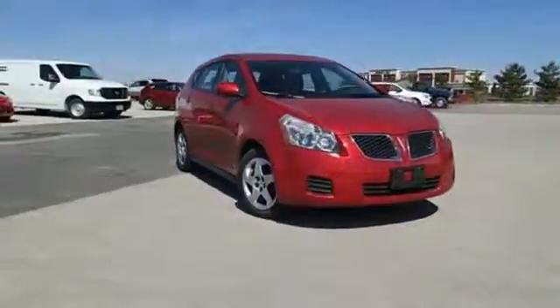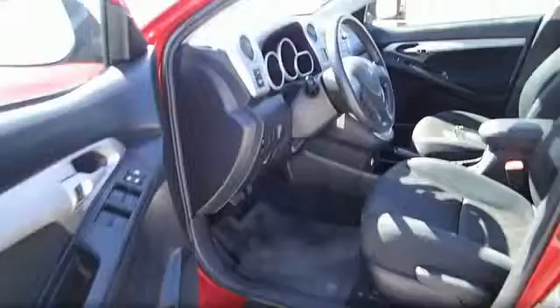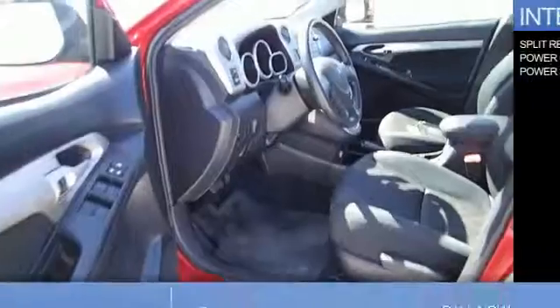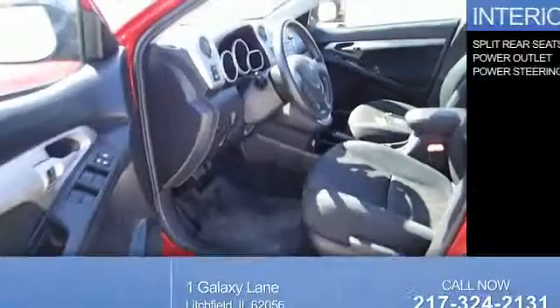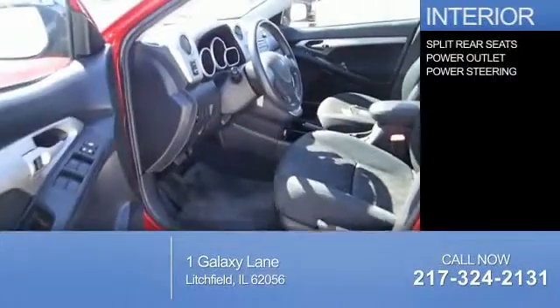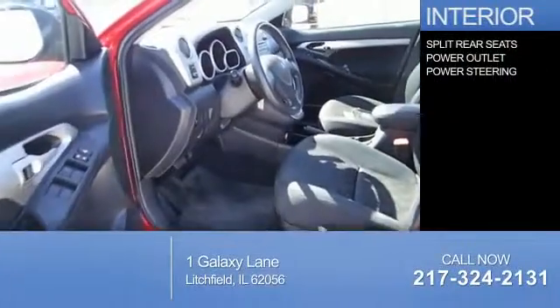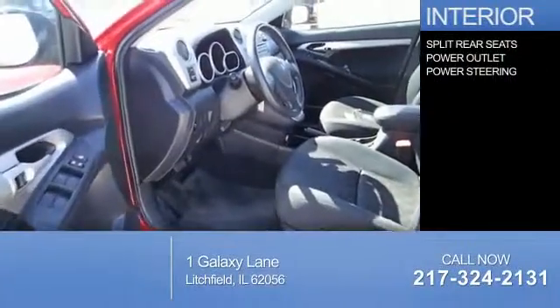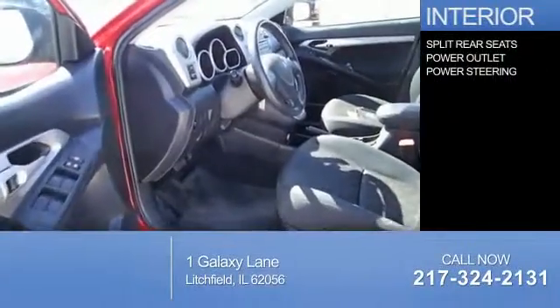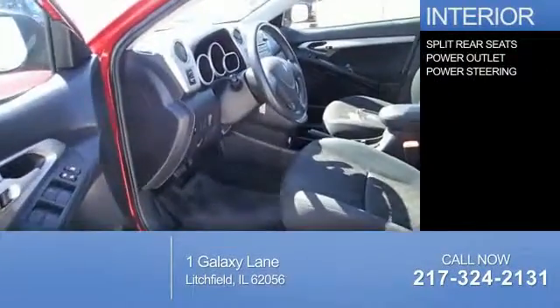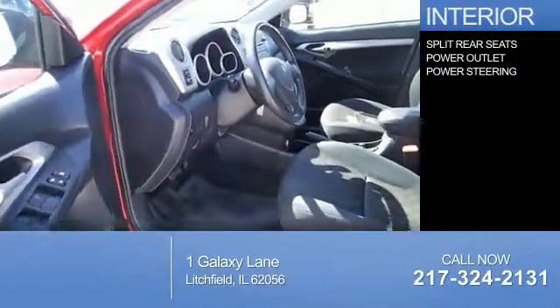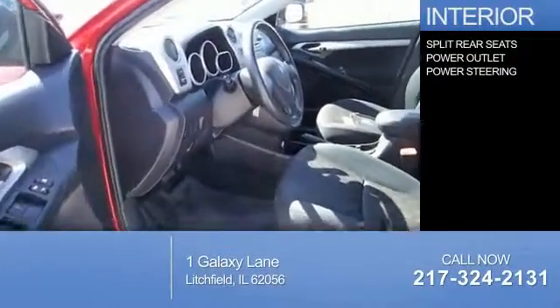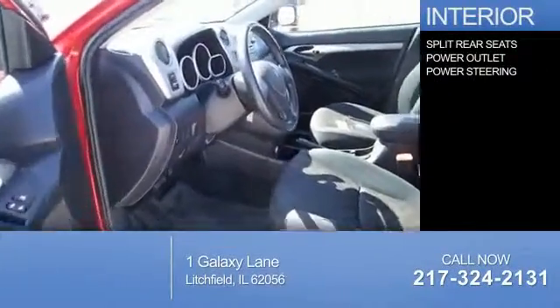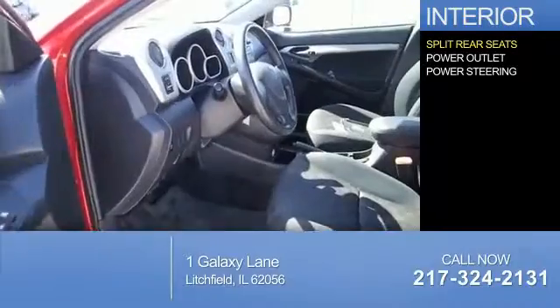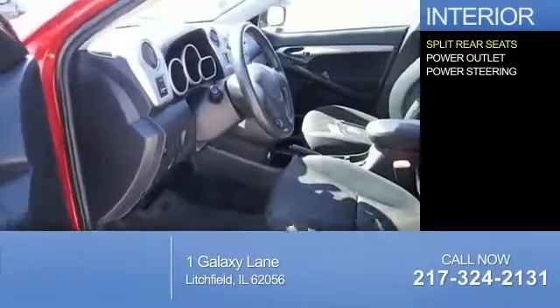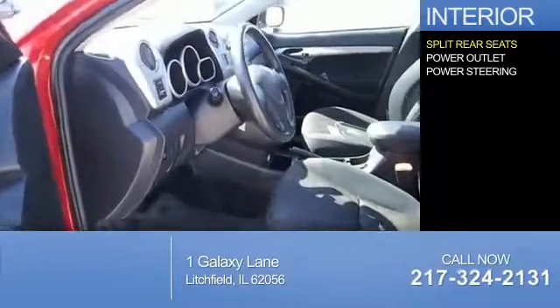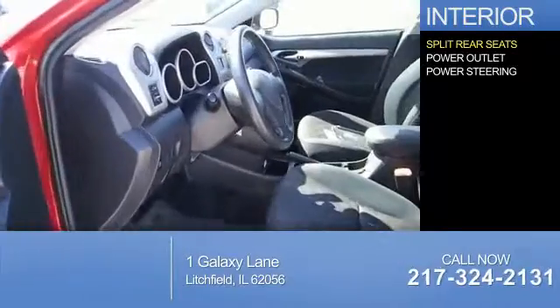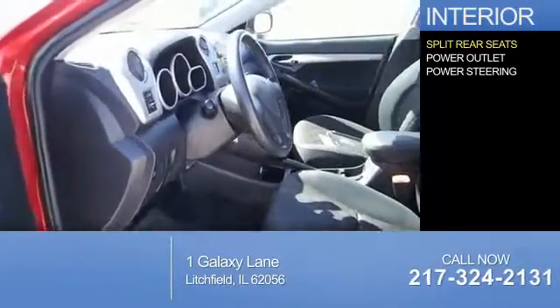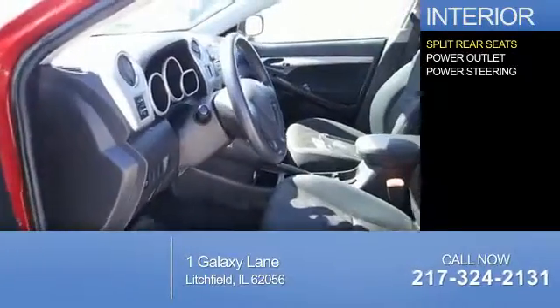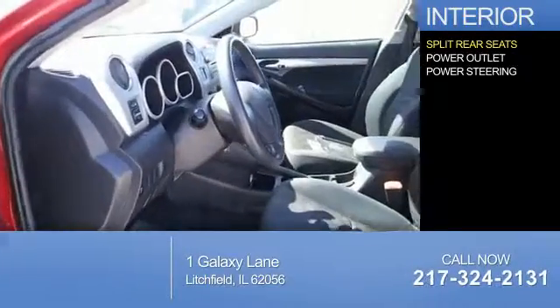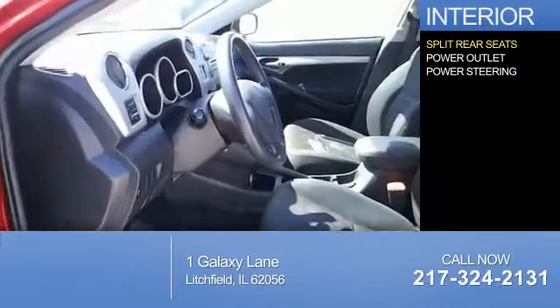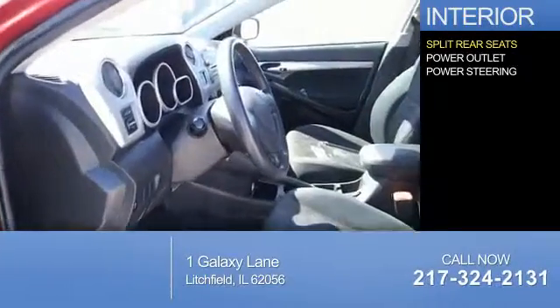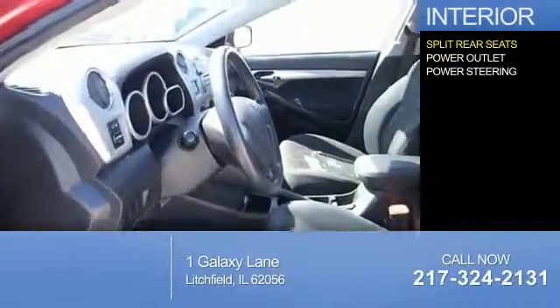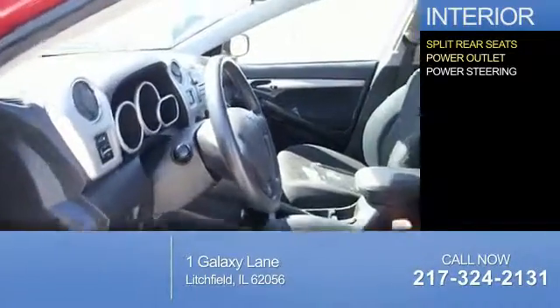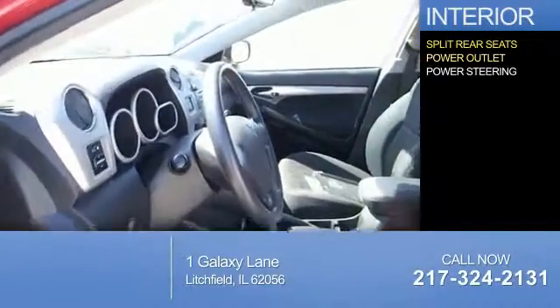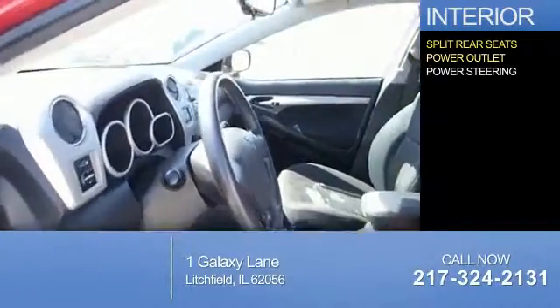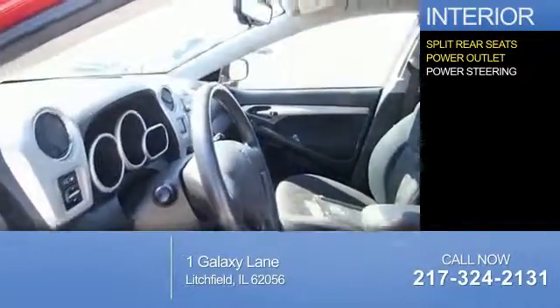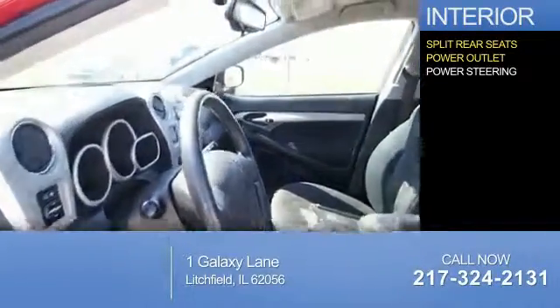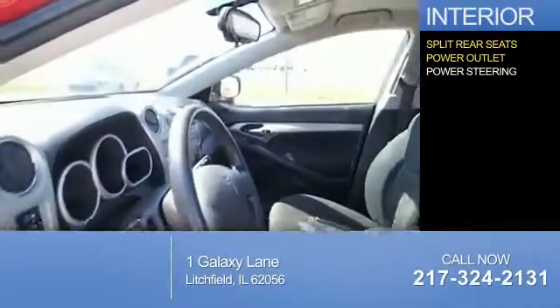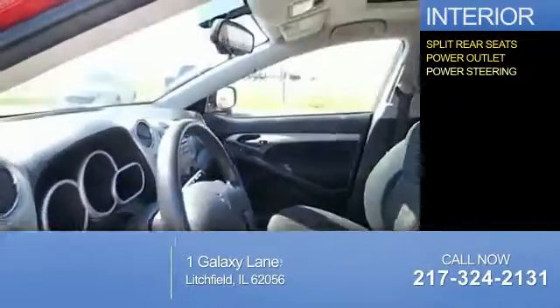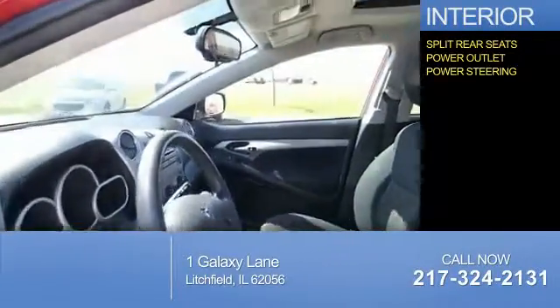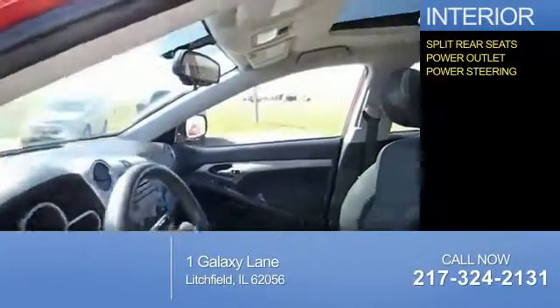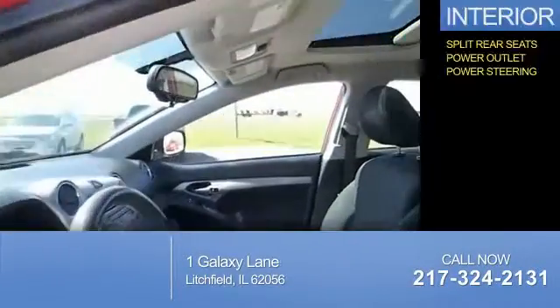Inside you'll find split rear seats, a power outlet, and power steering.